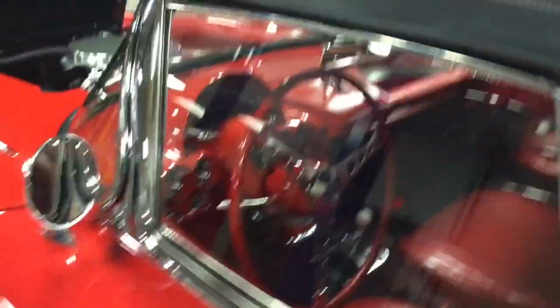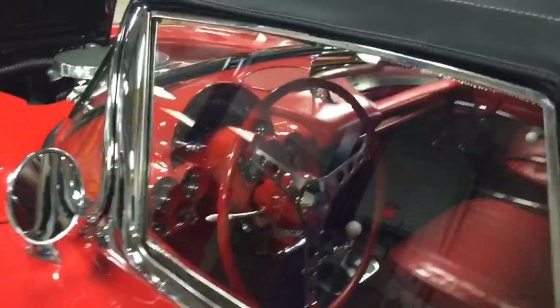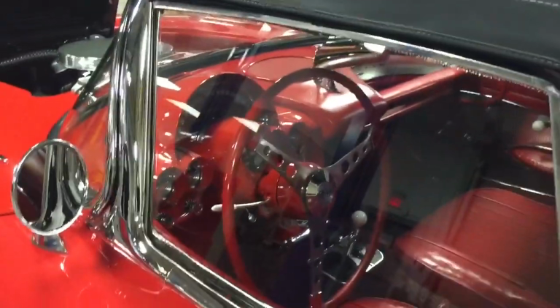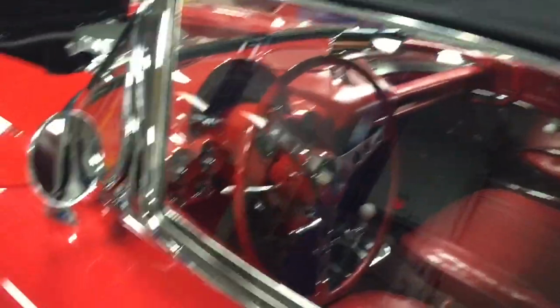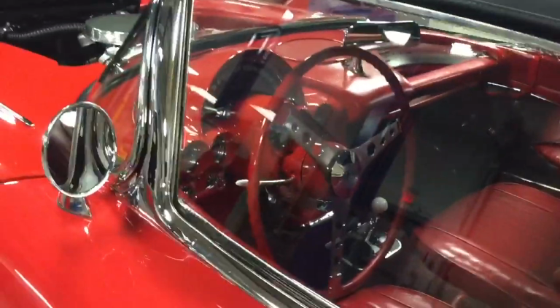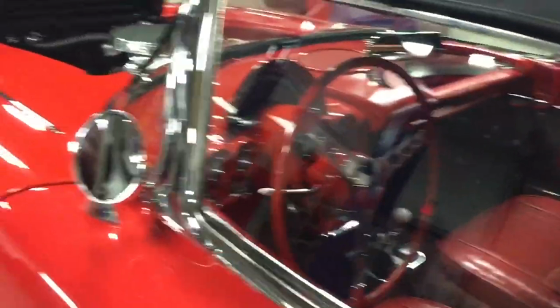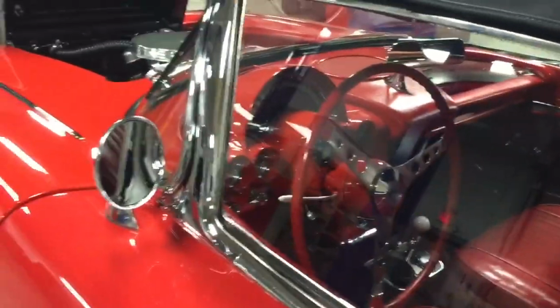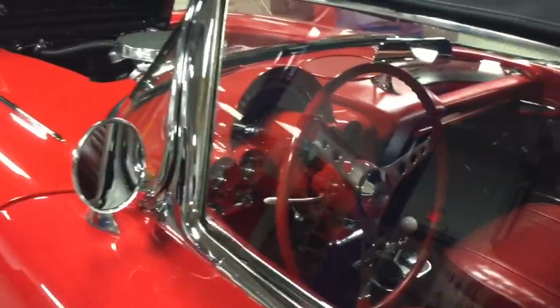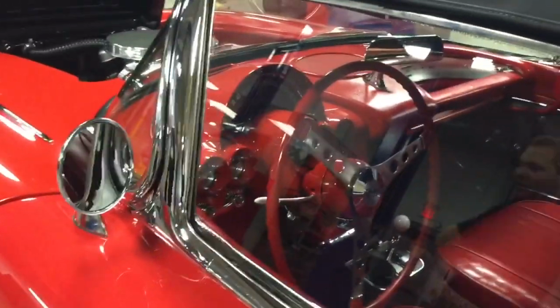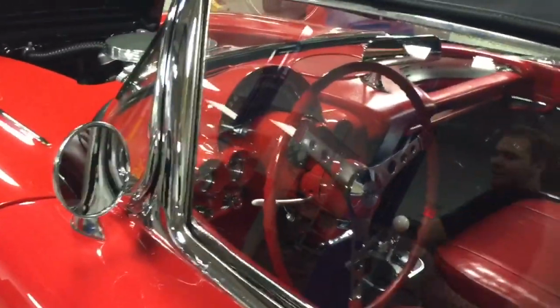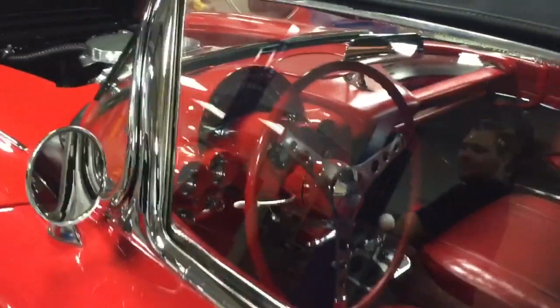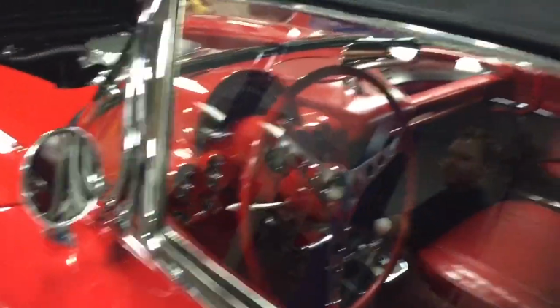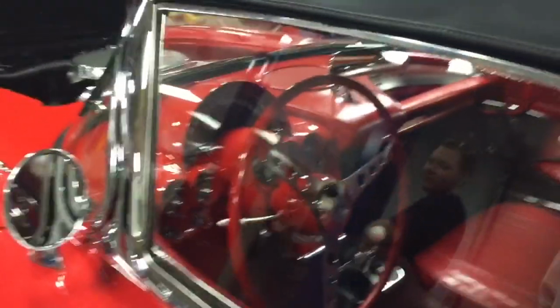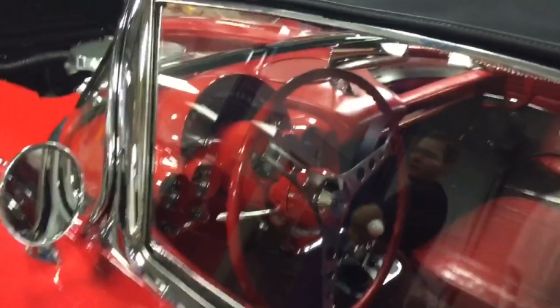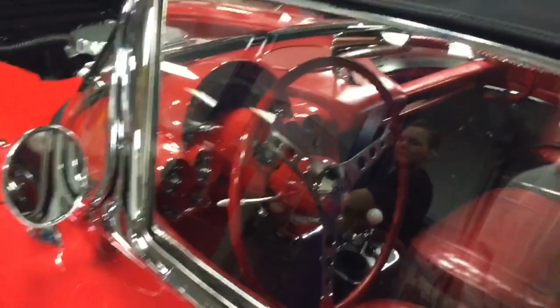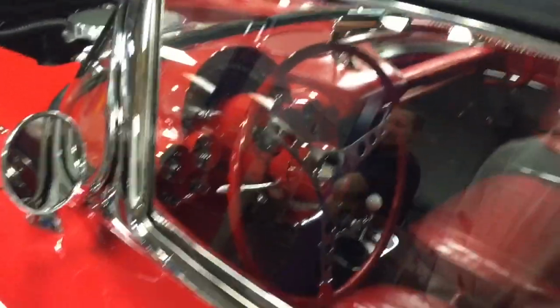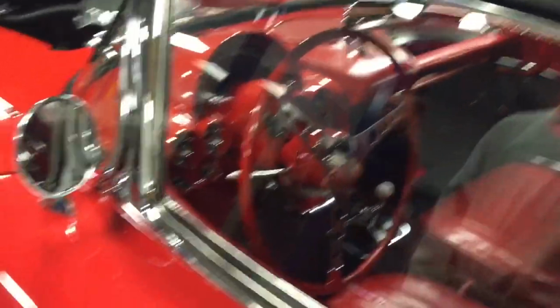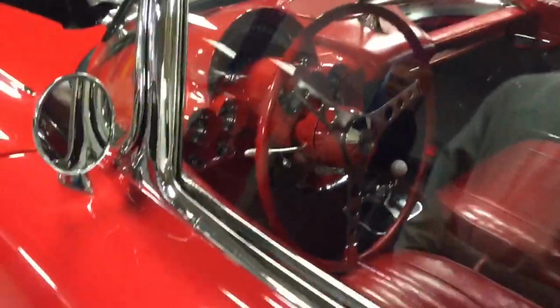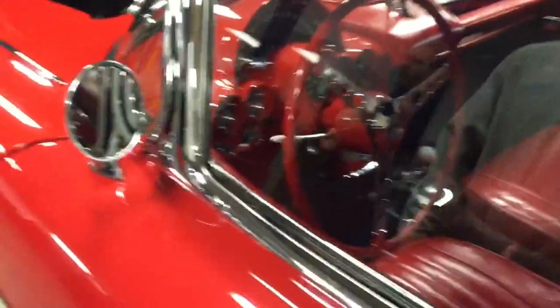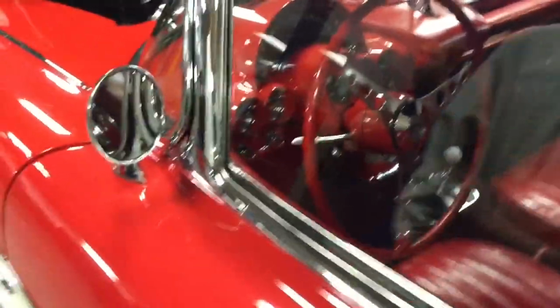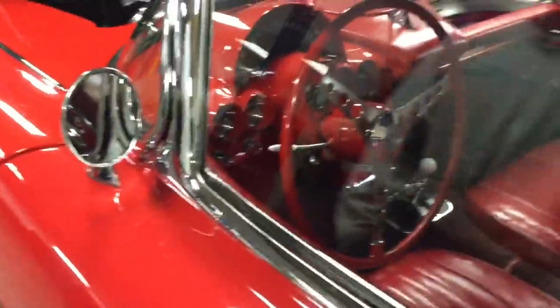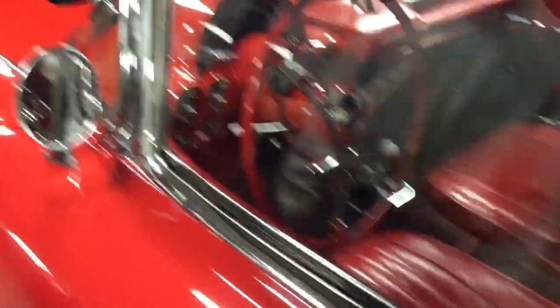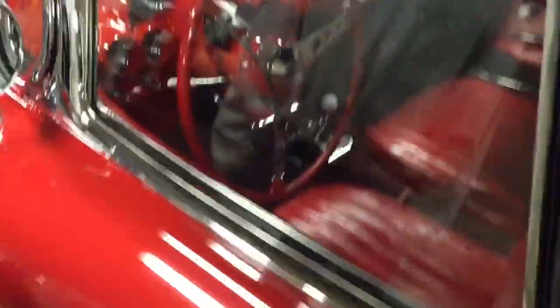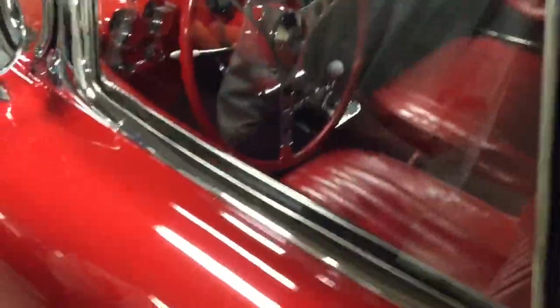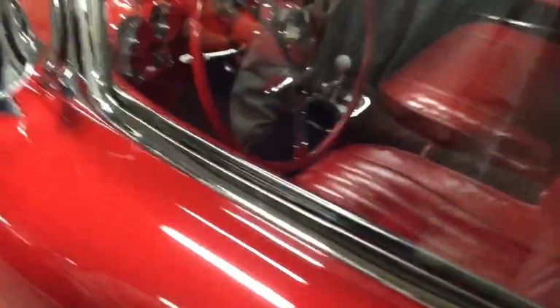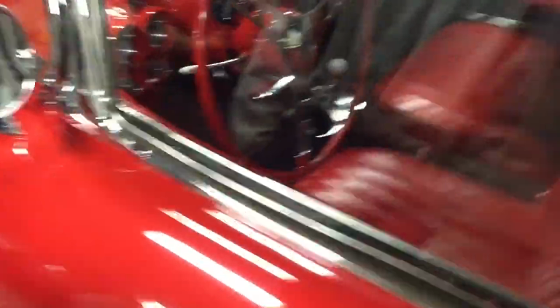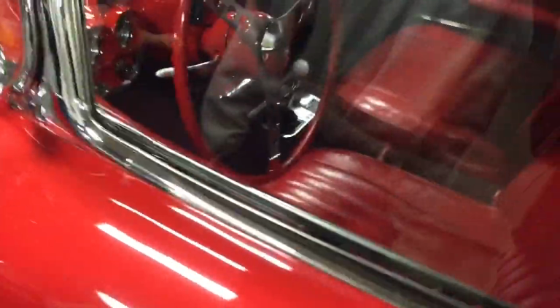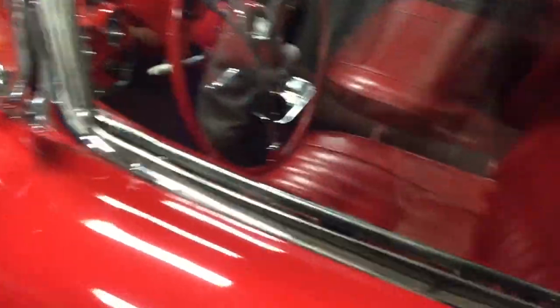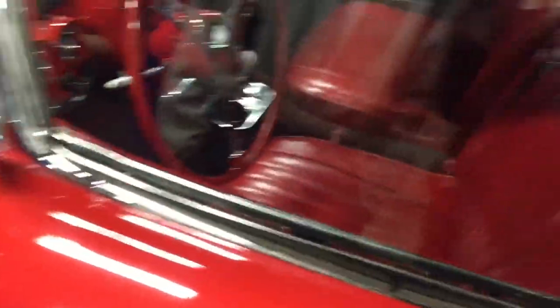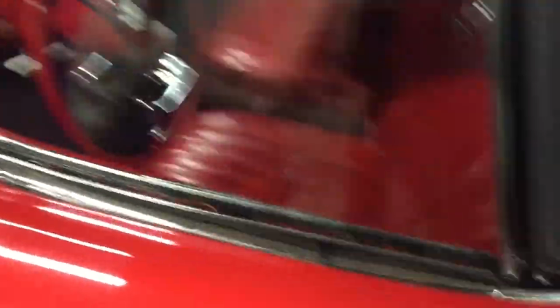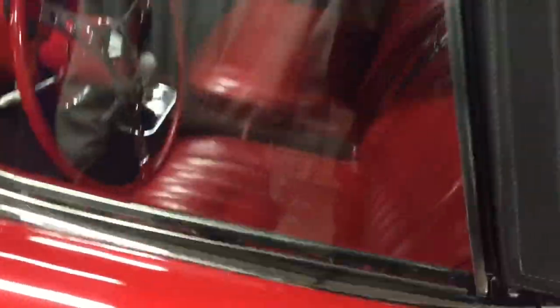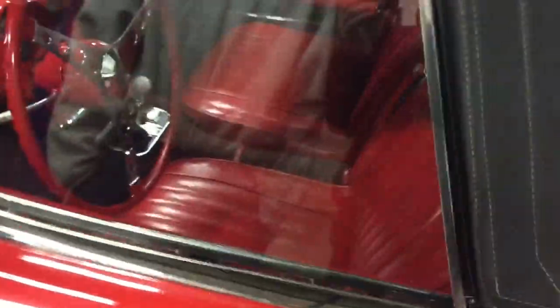Dude, this thing is so sick. The interior is so clean.